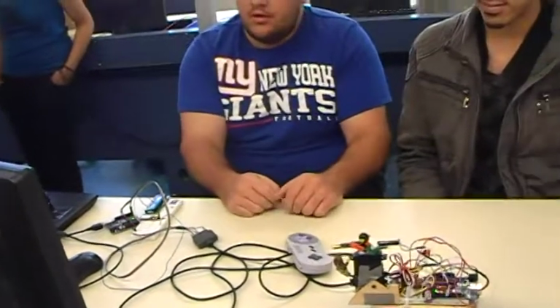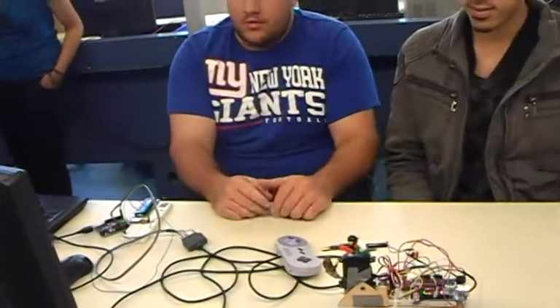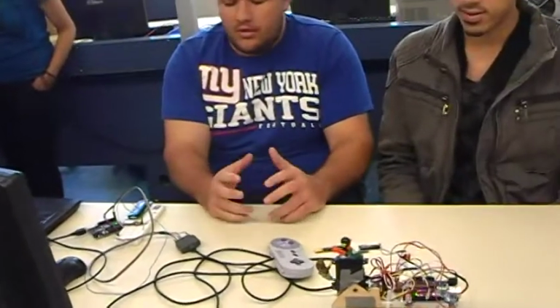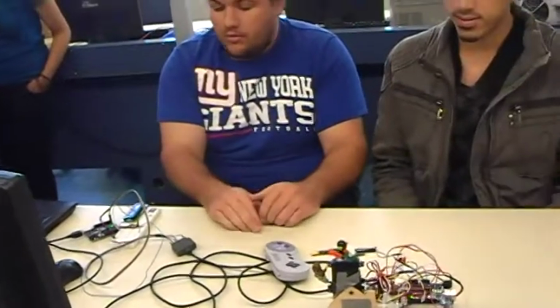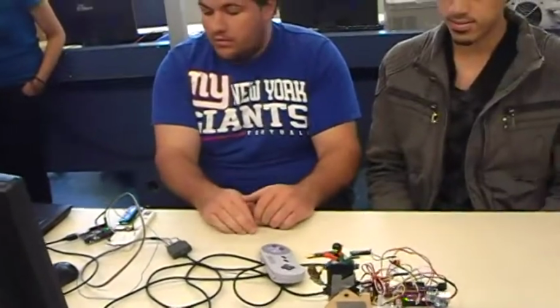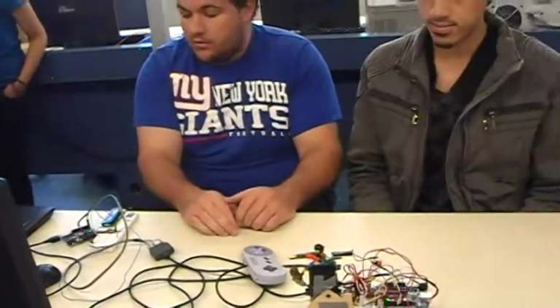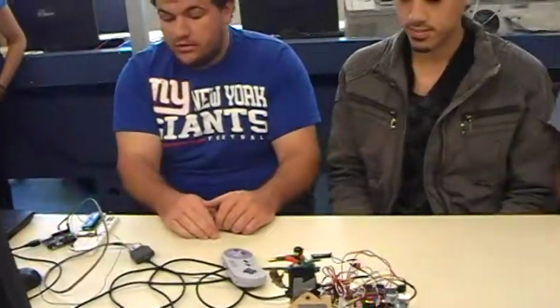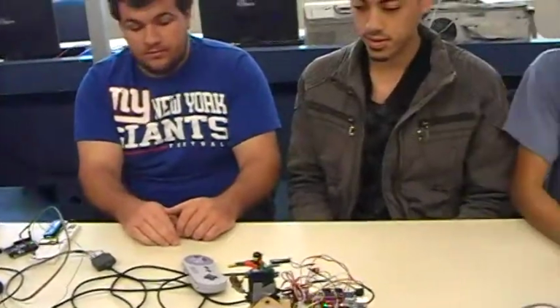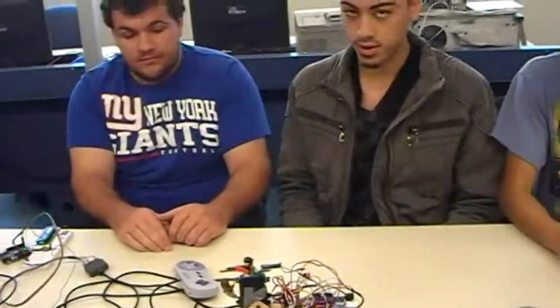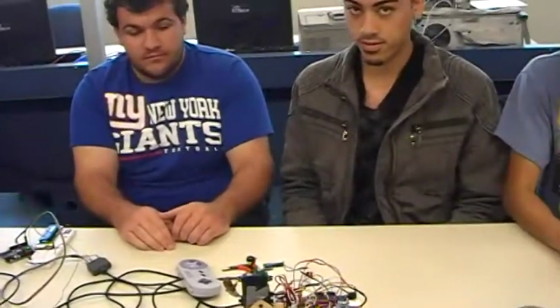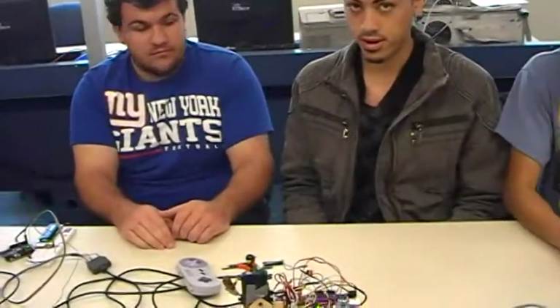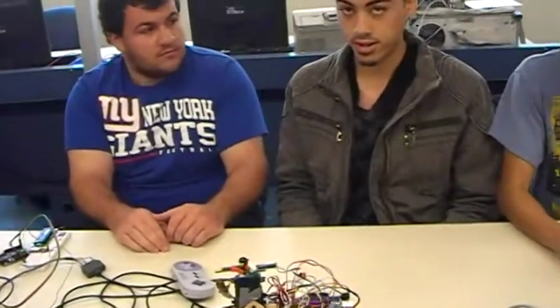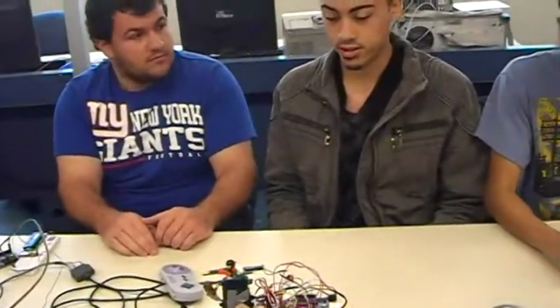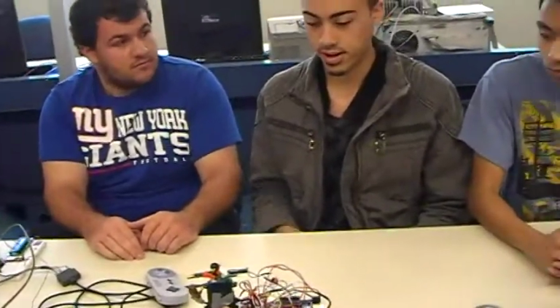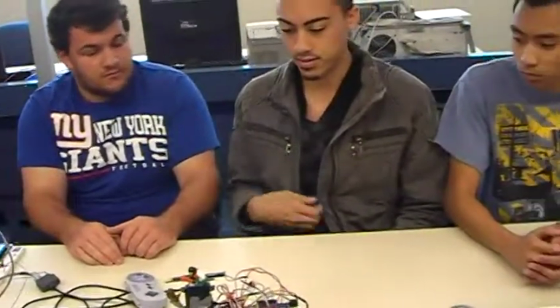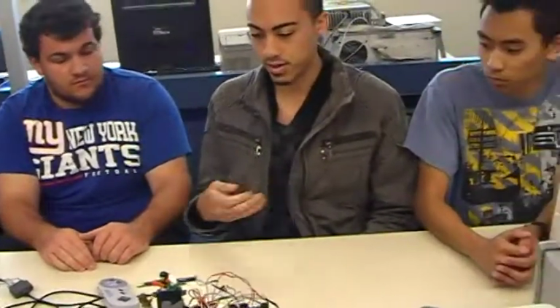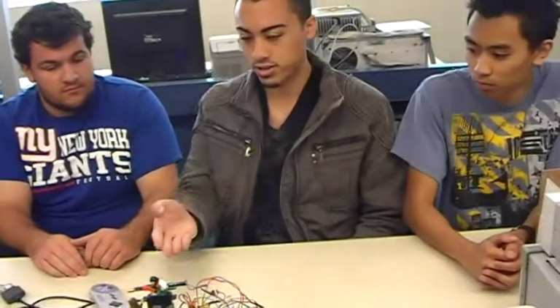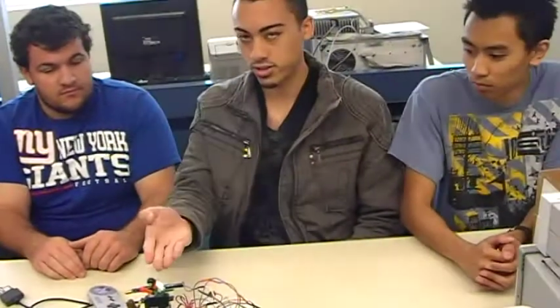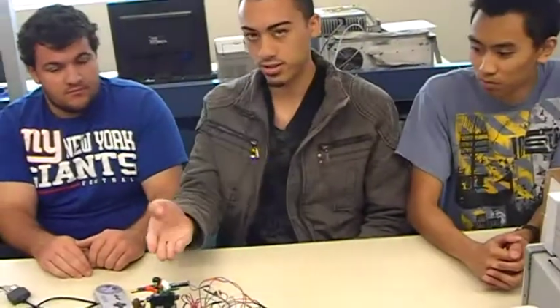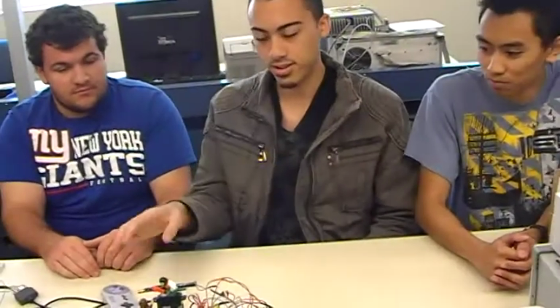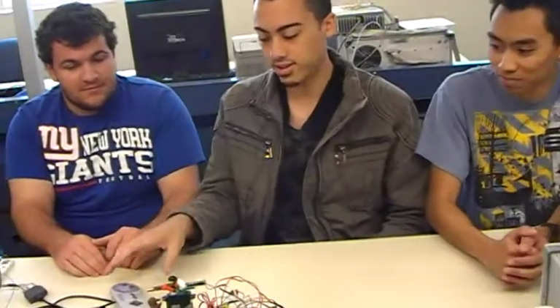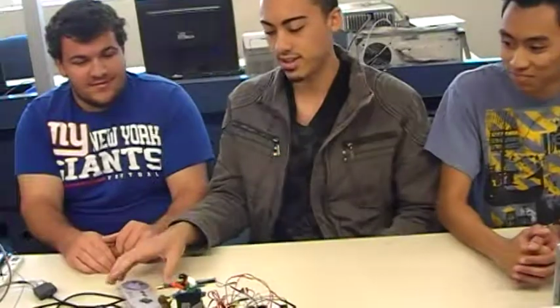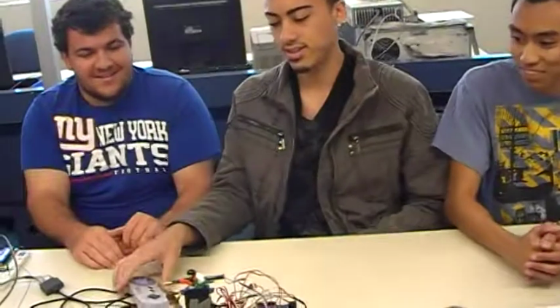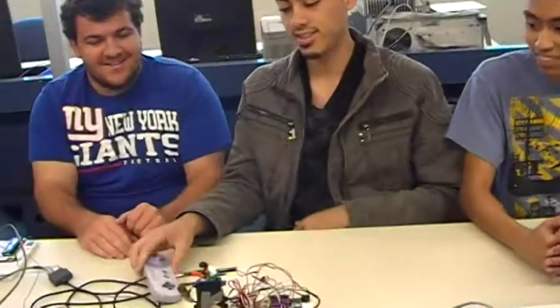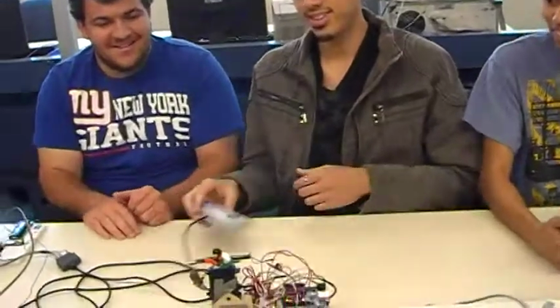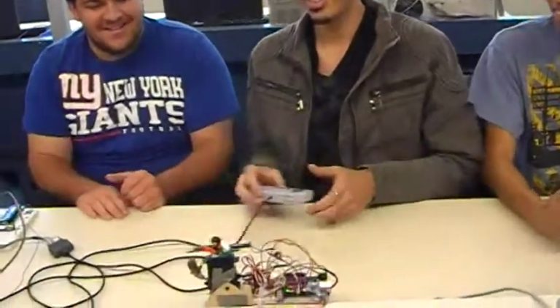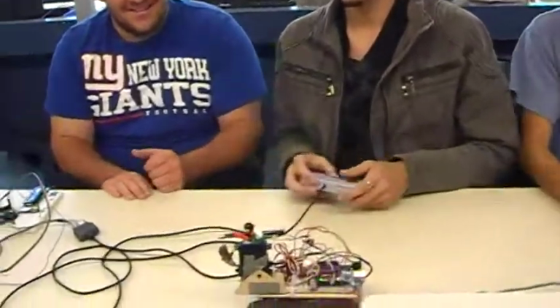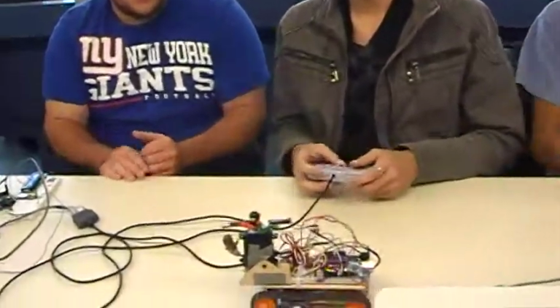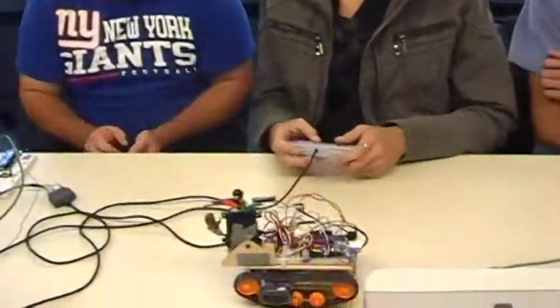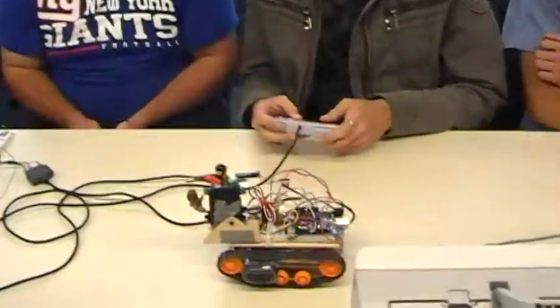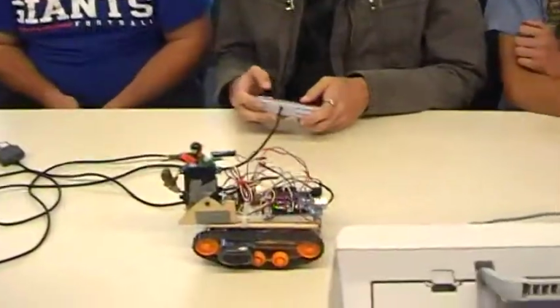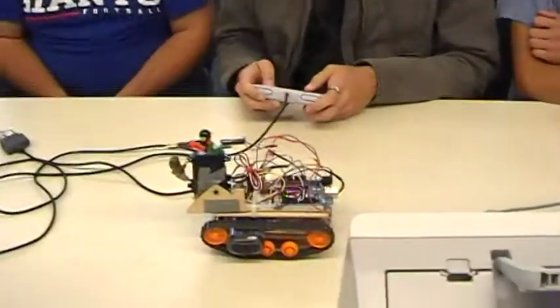That's what I worked on. And our final touch, we have some passengers on our tank. I'll show you guys how it works.